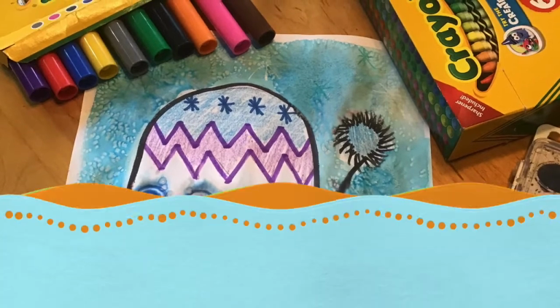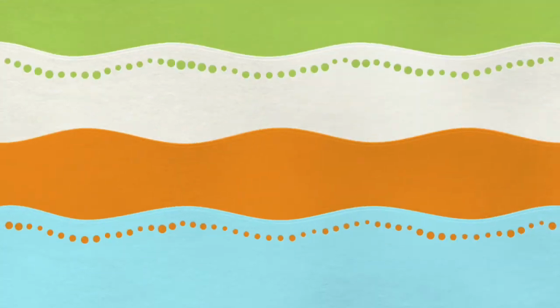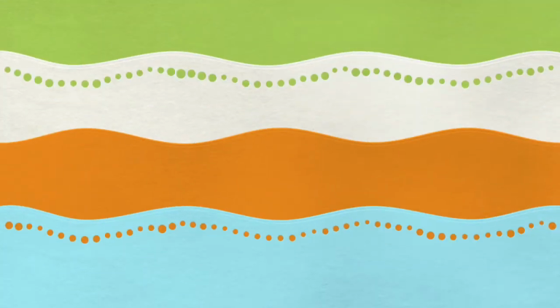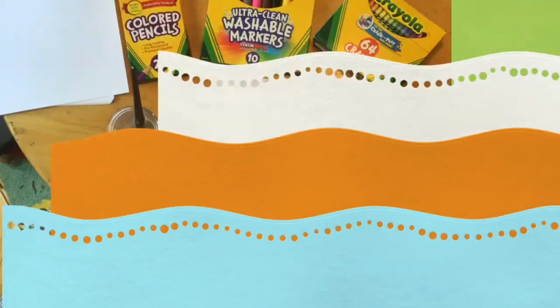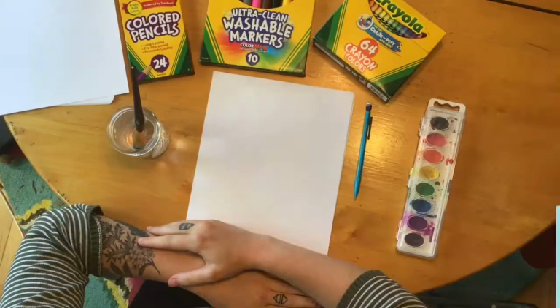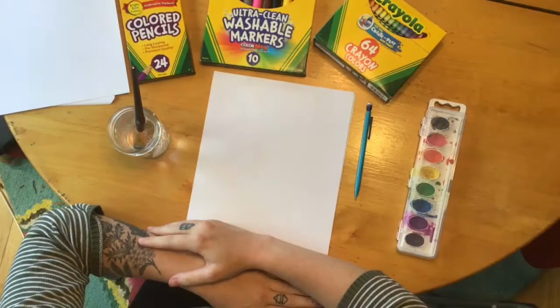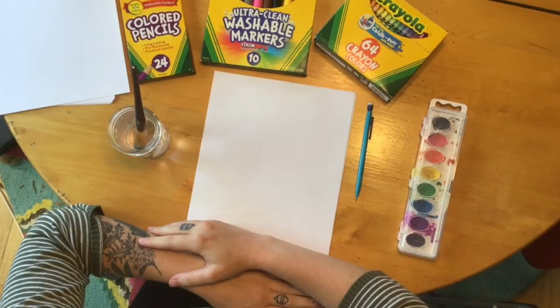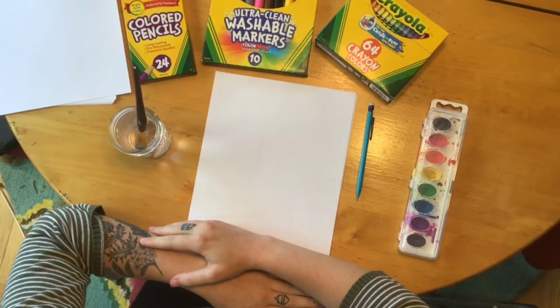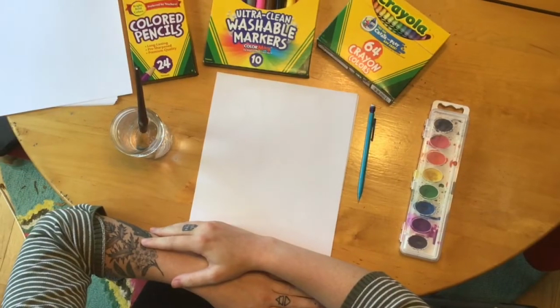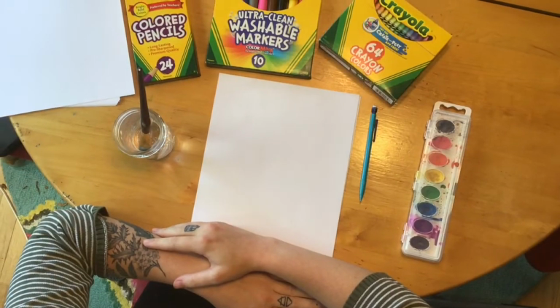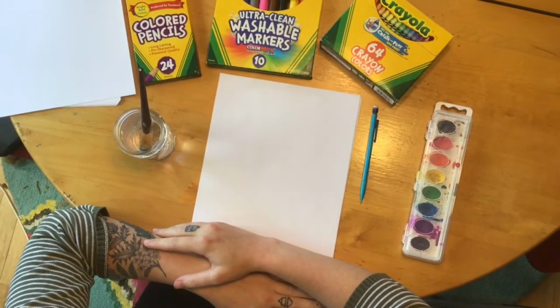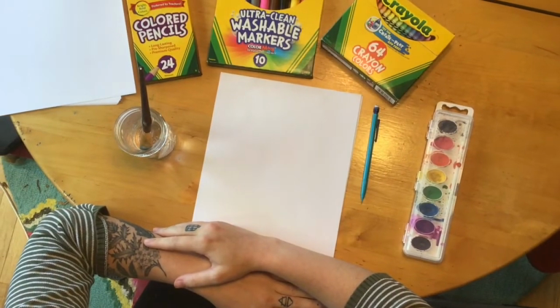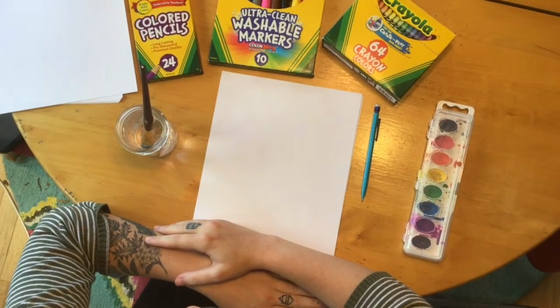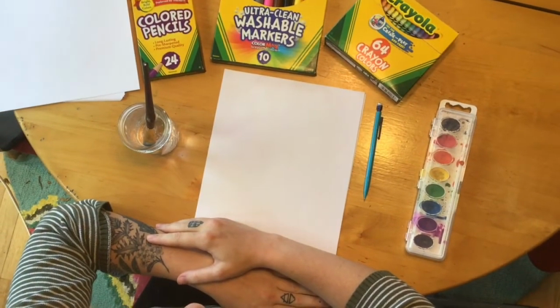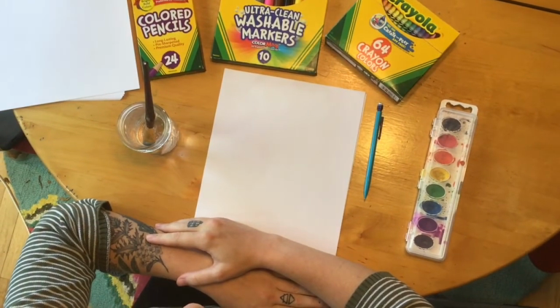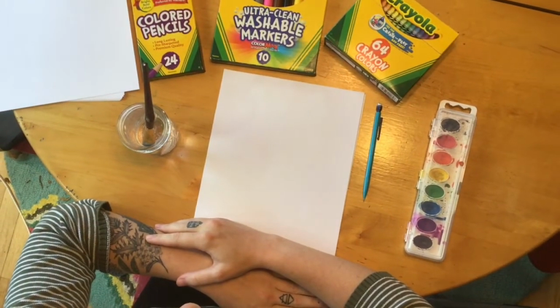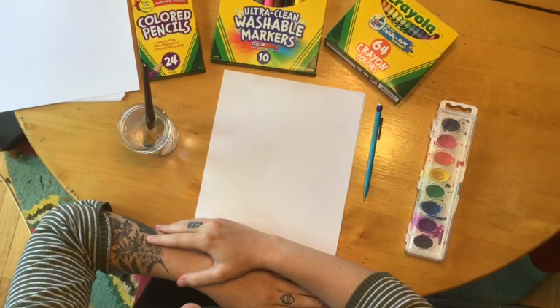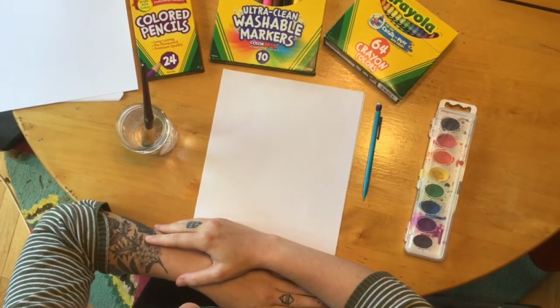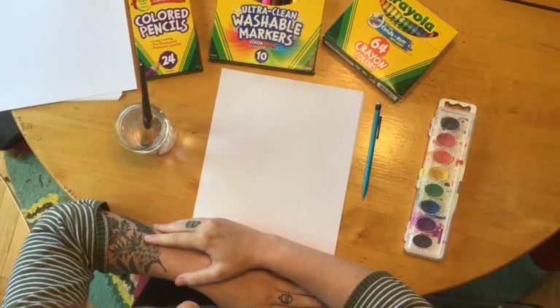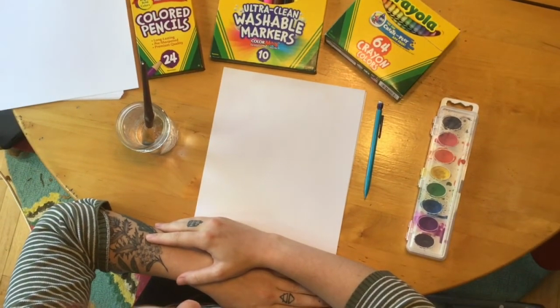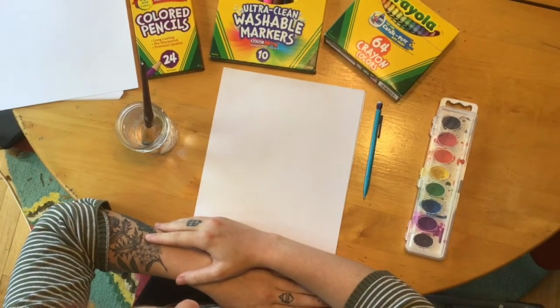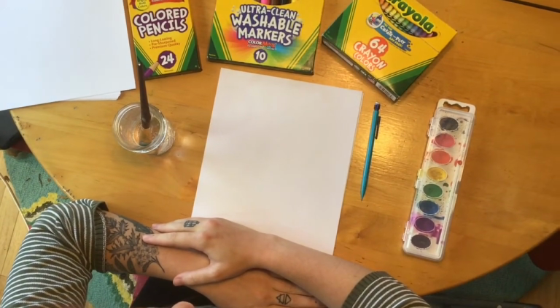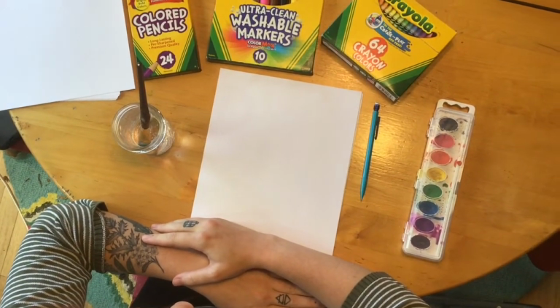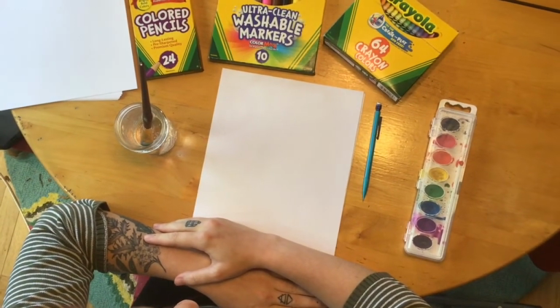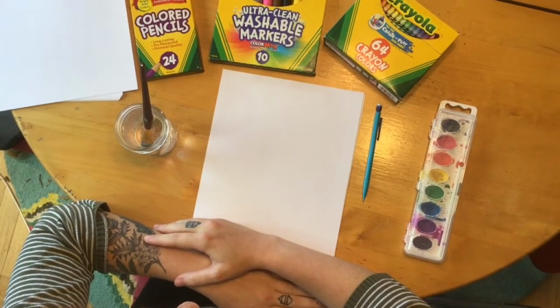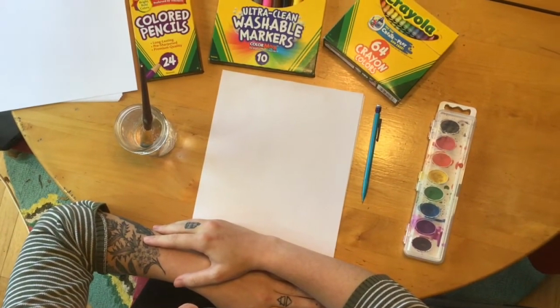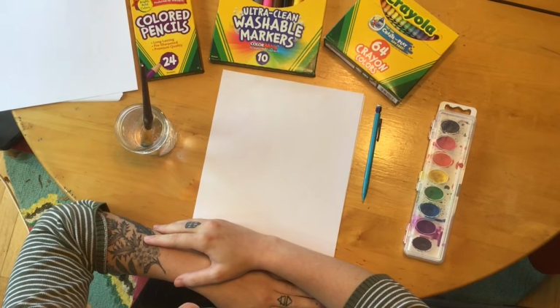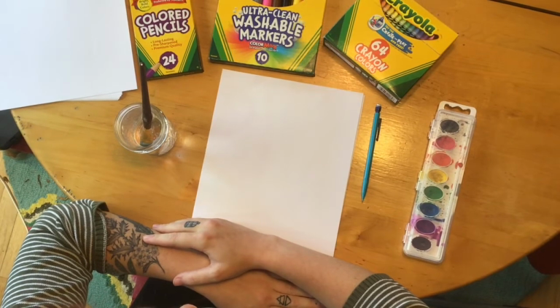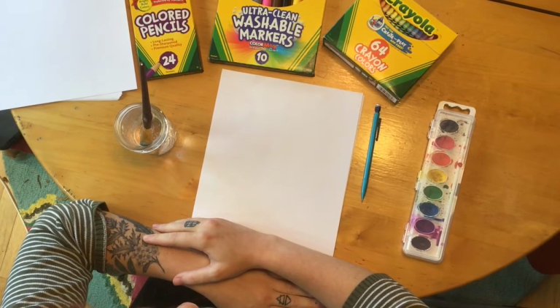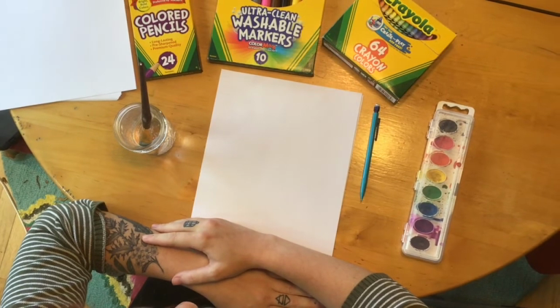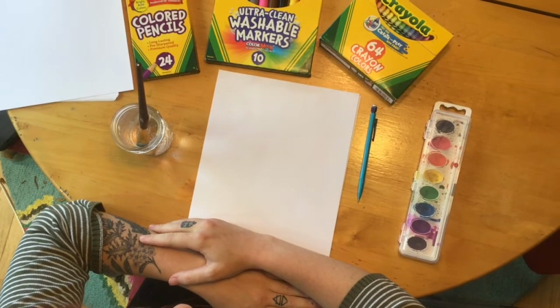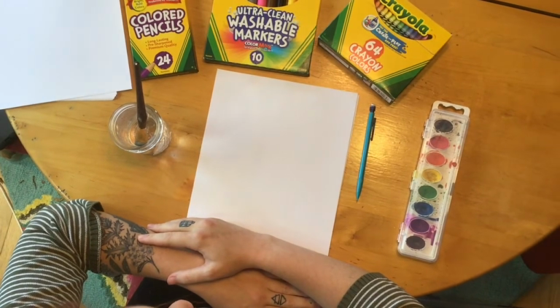Hi everyone! Today we are going to be doing a winter themed mitten drawing.